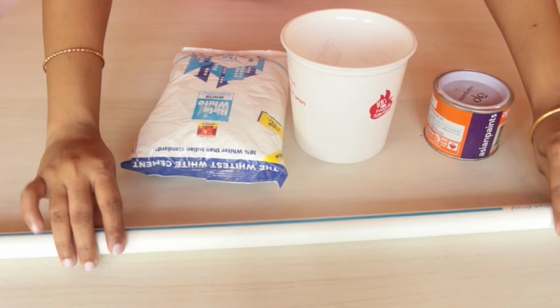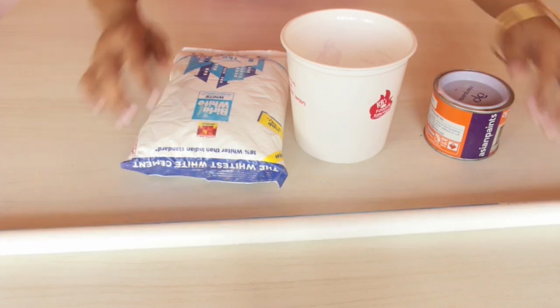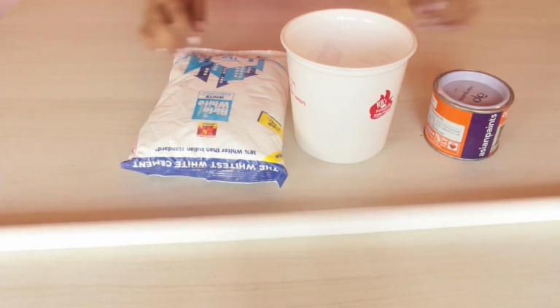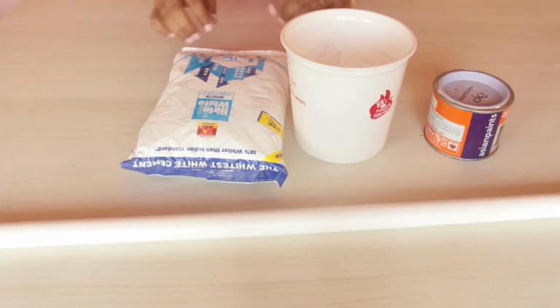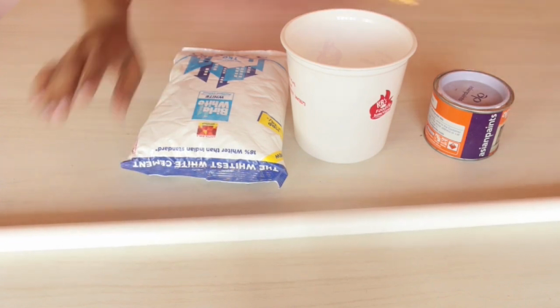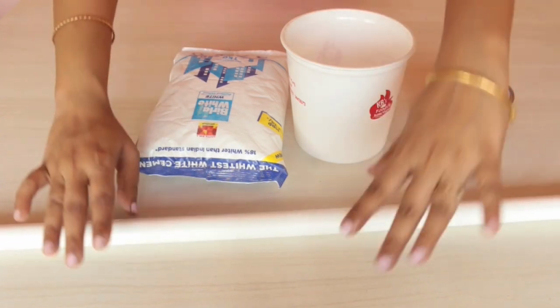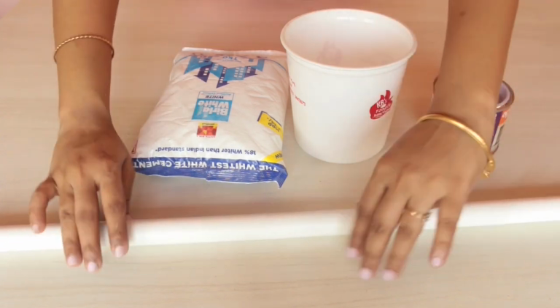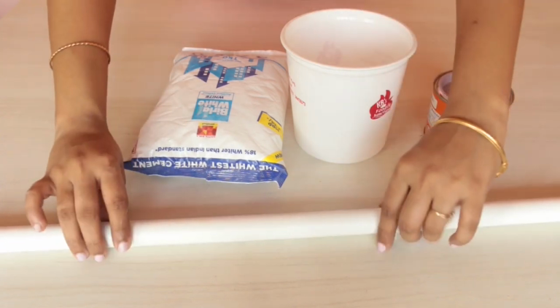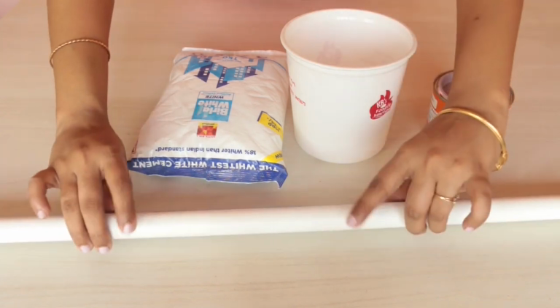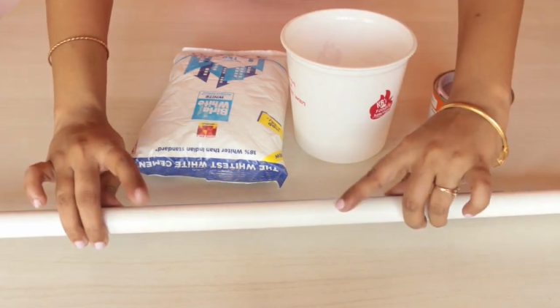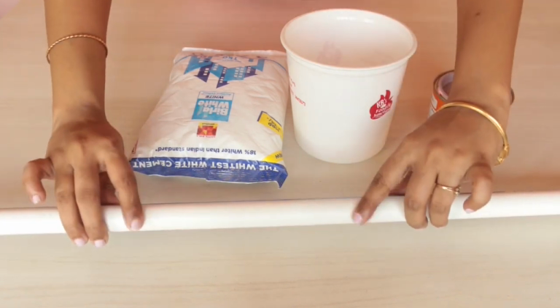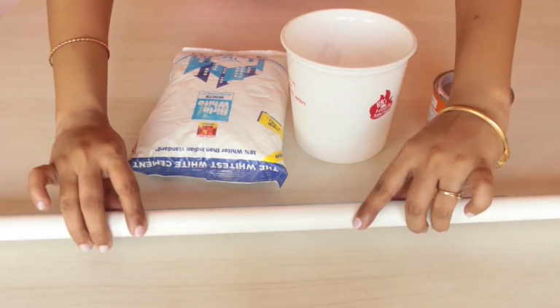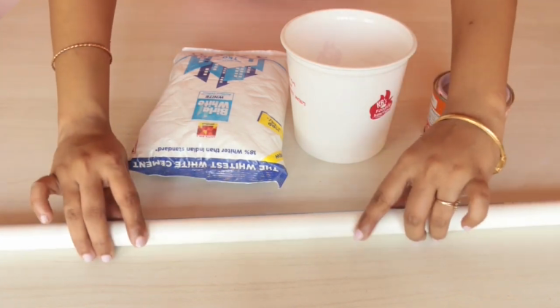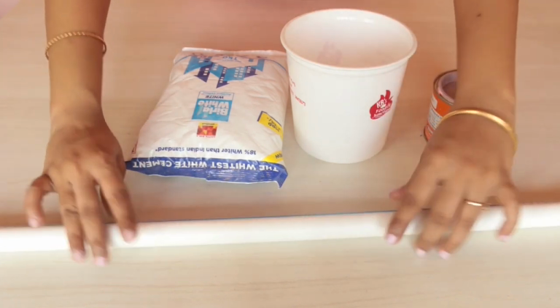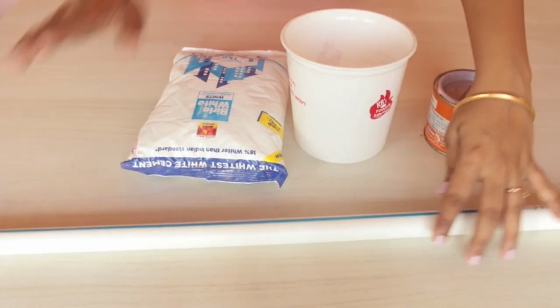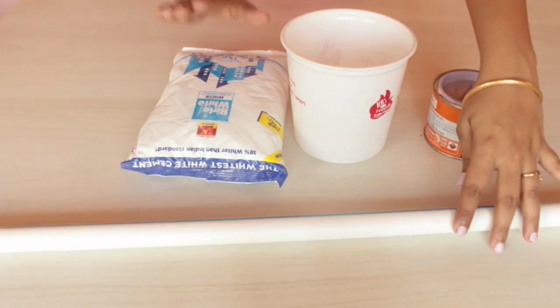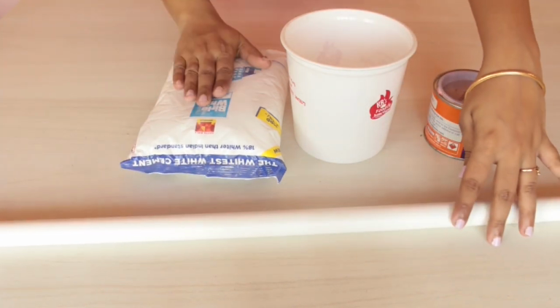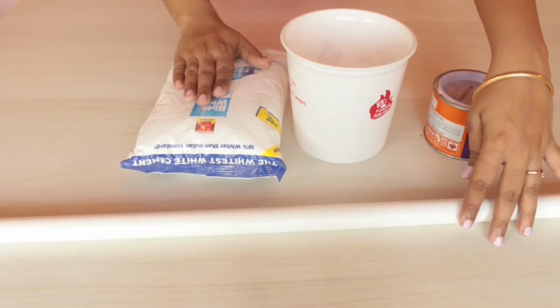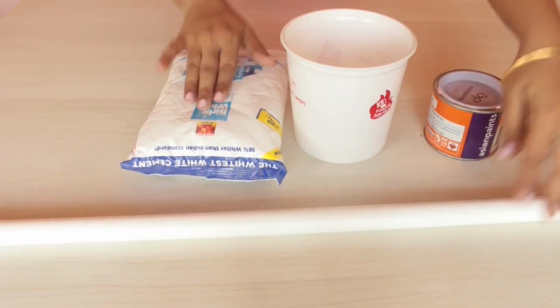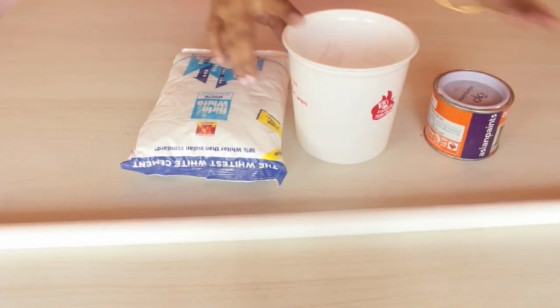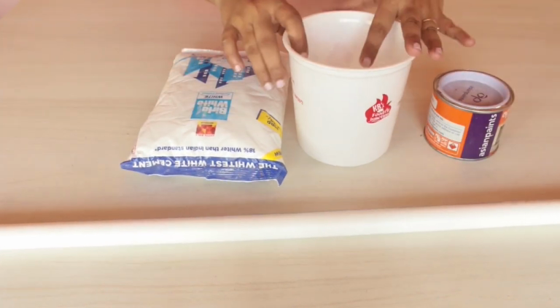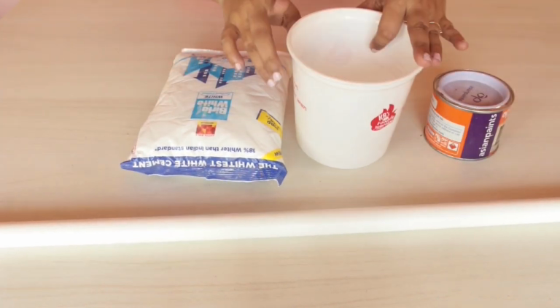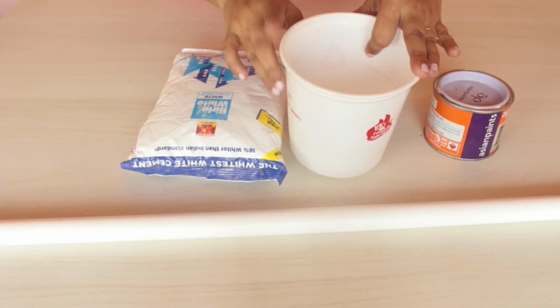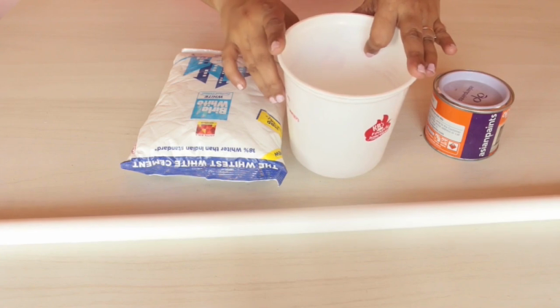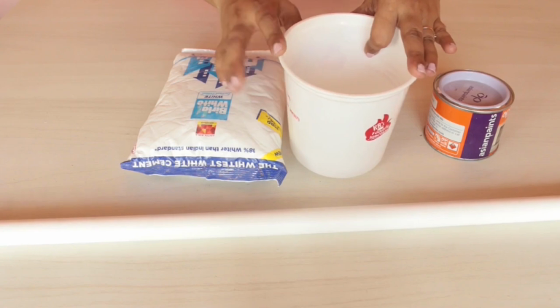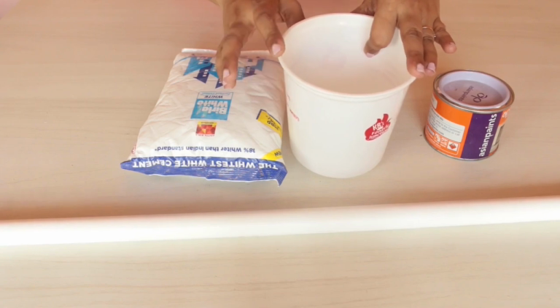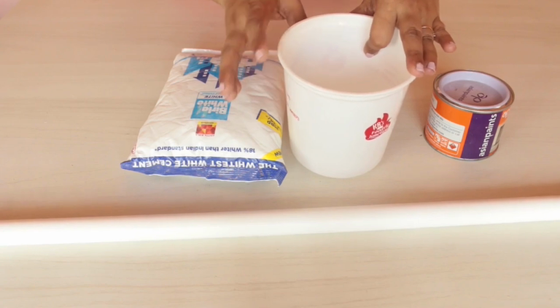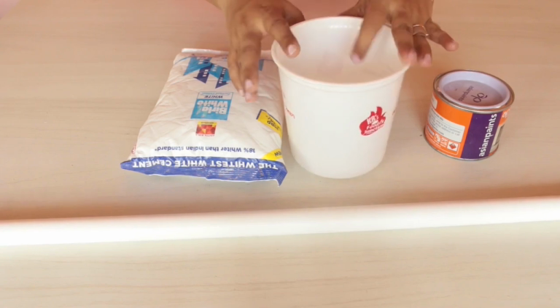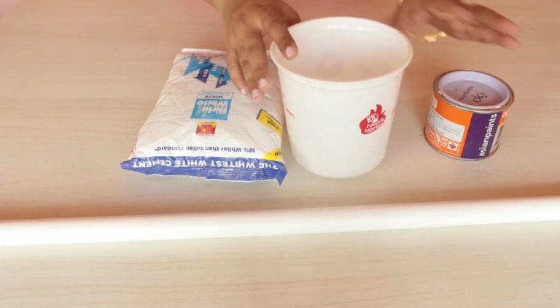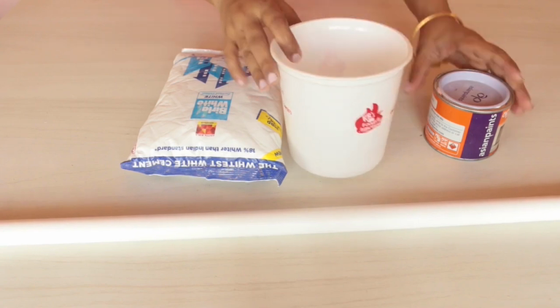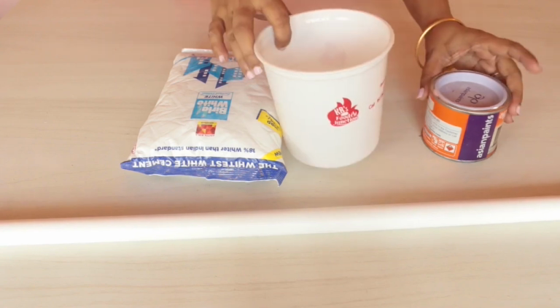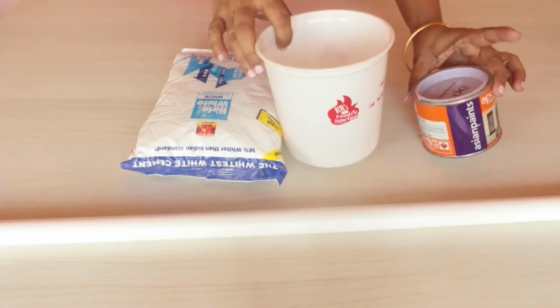Next, for the stand, the materials required are a PVC pipe, some cement, an old plastic container, and some paint.